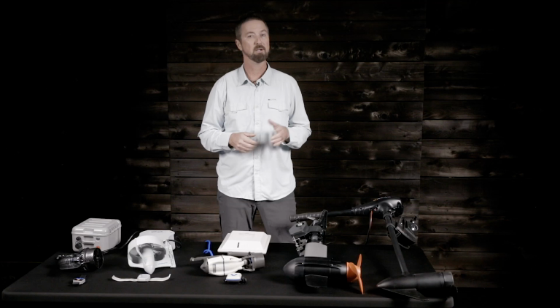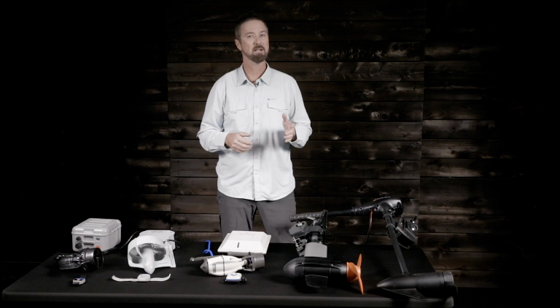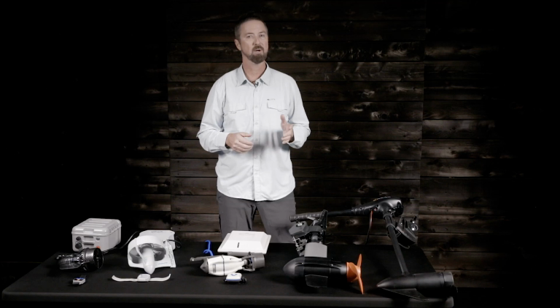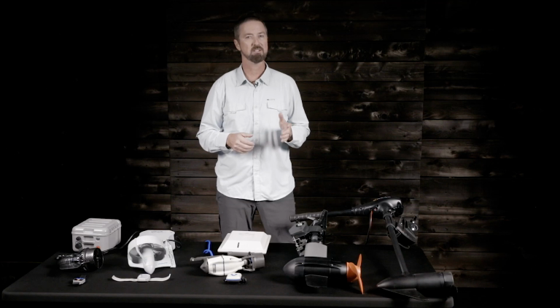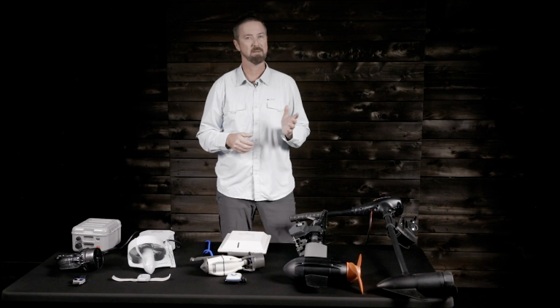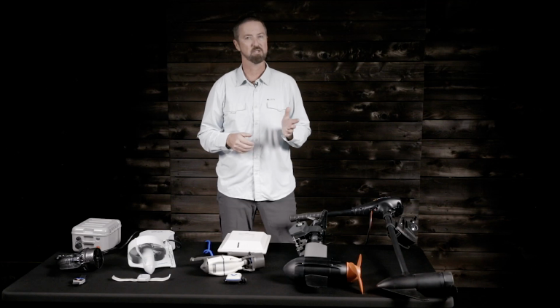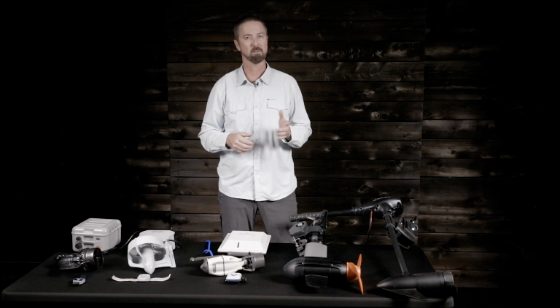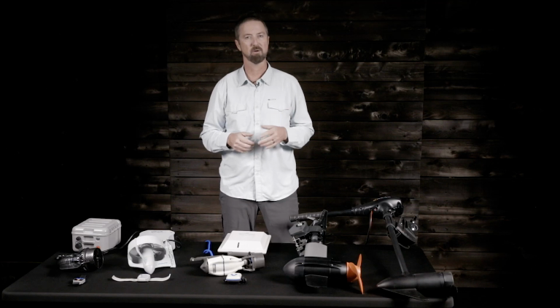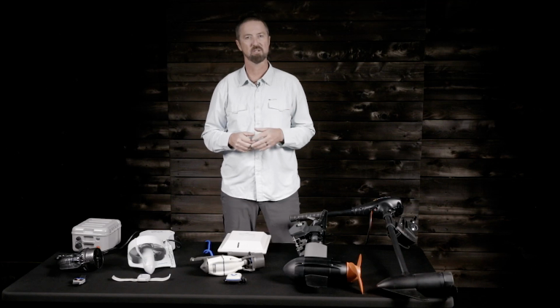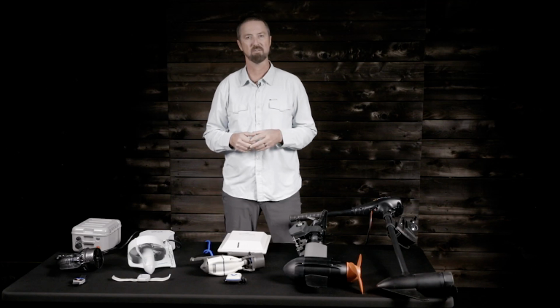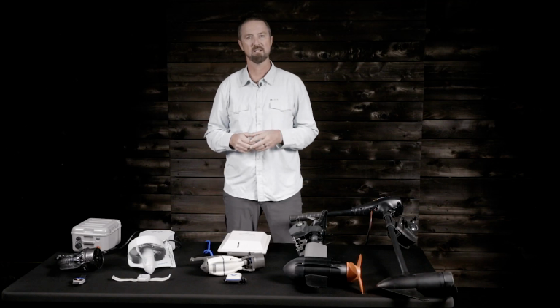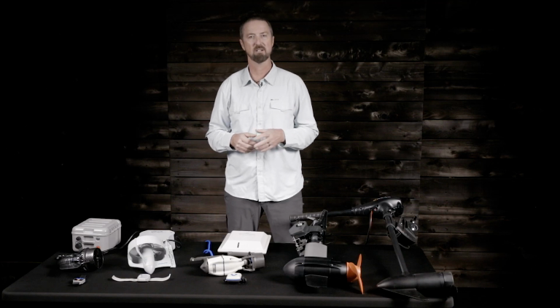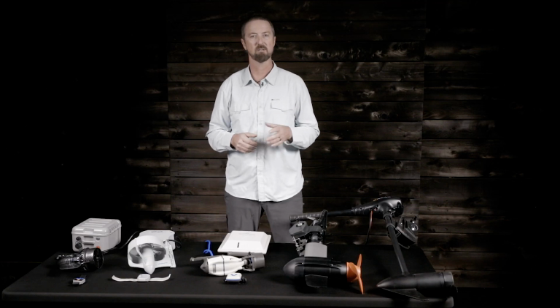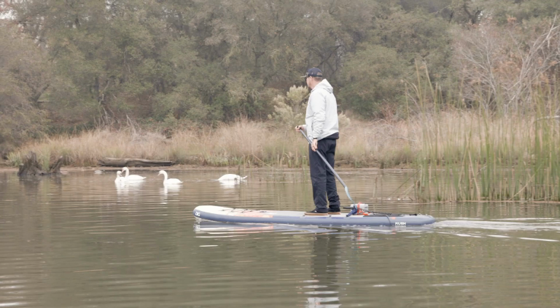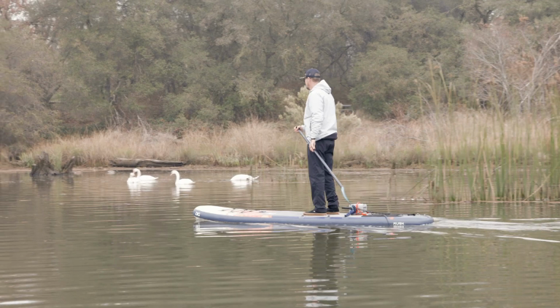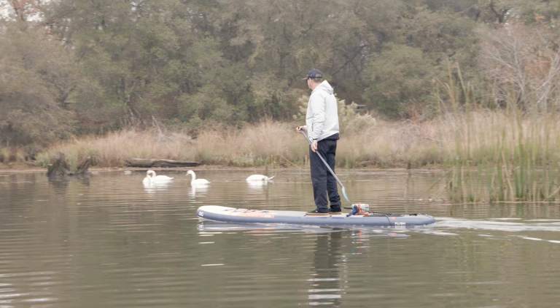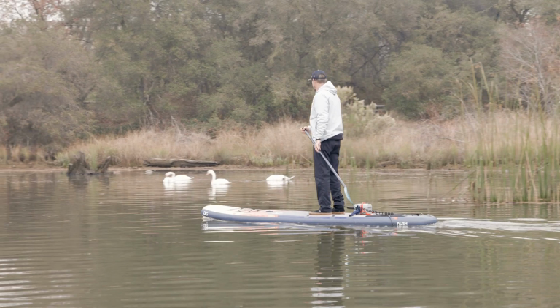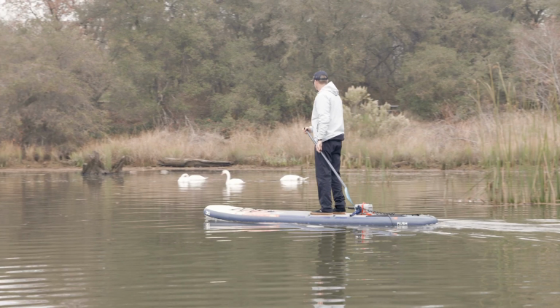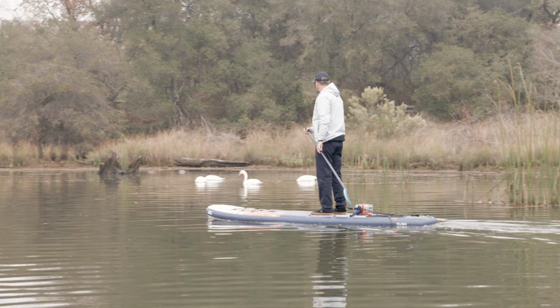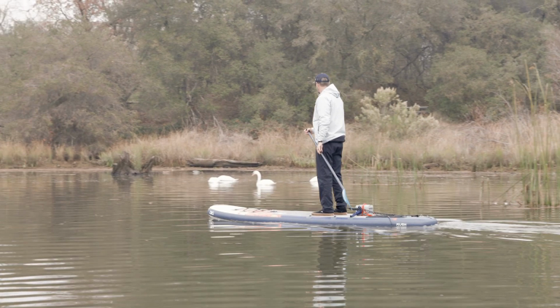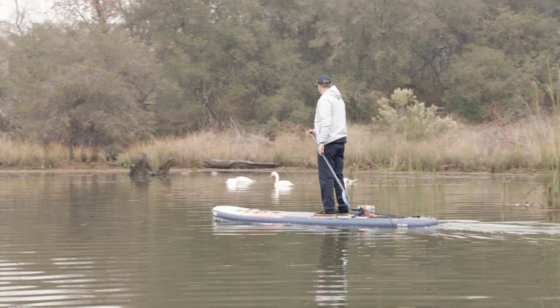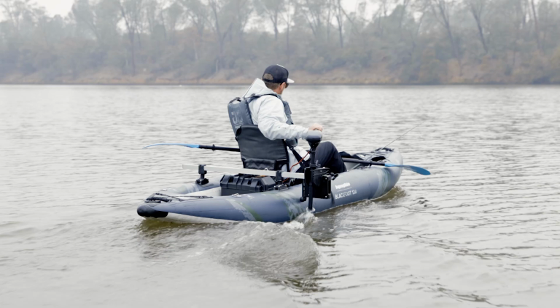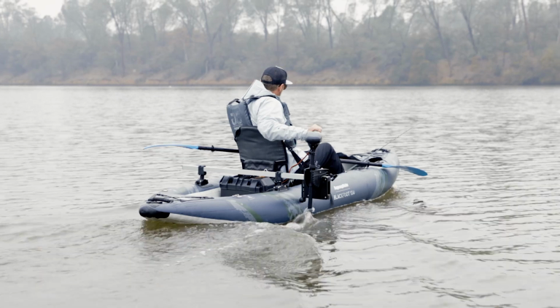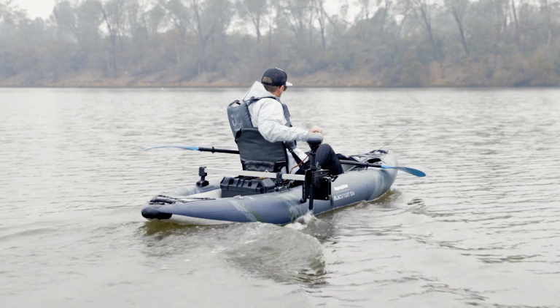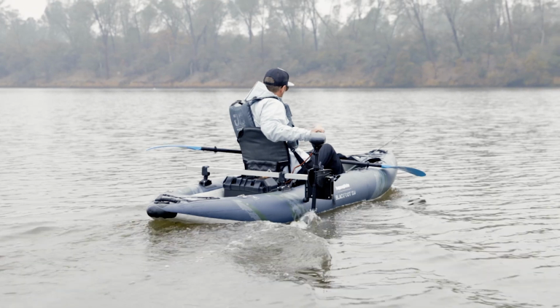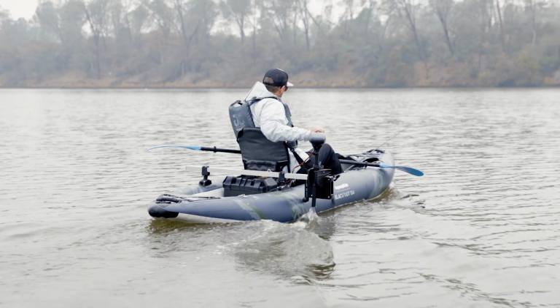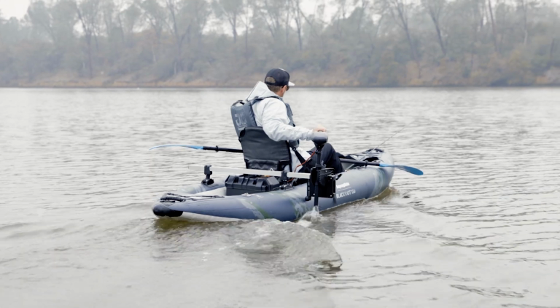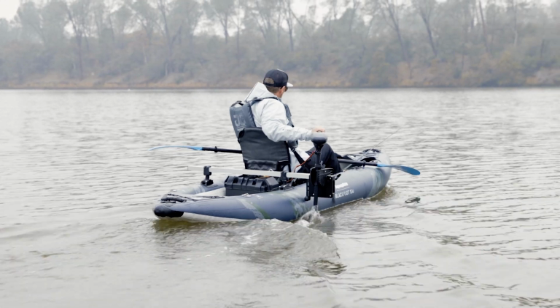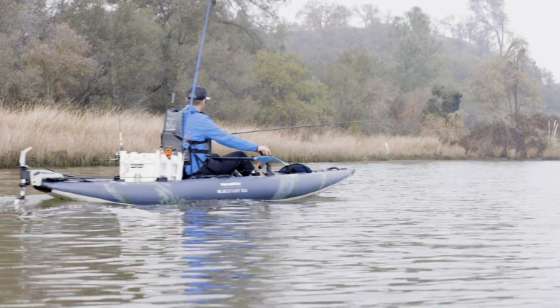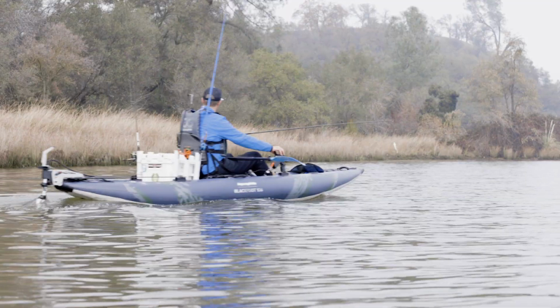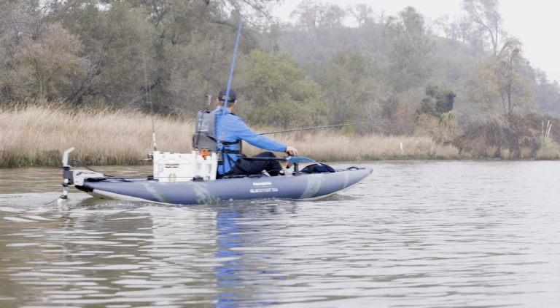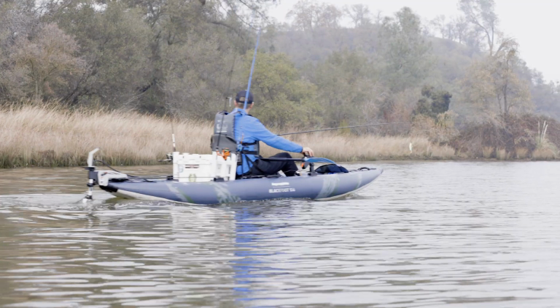Three main ways to mount your propulsion device include using the fin box, side mount transom, and stern mount.